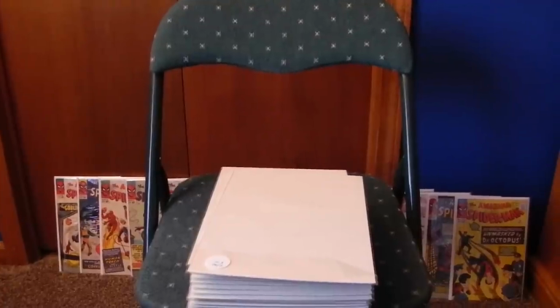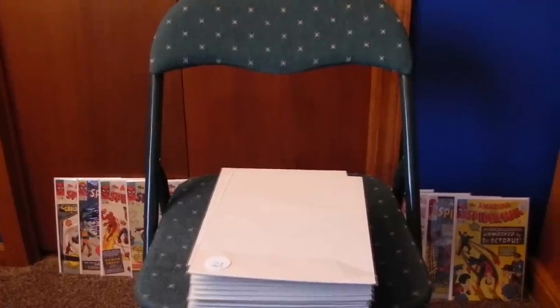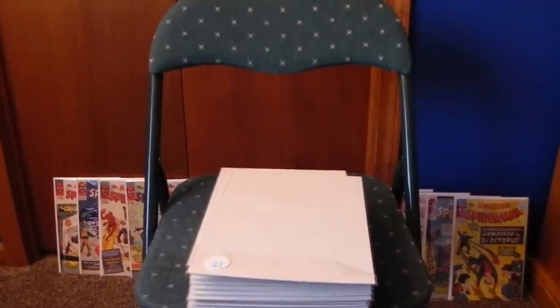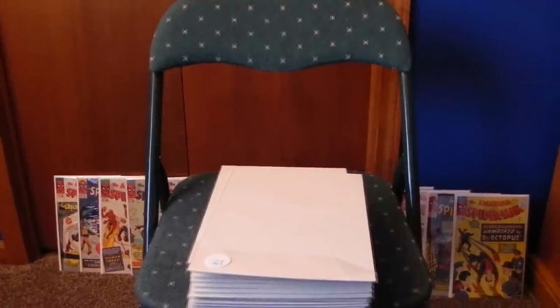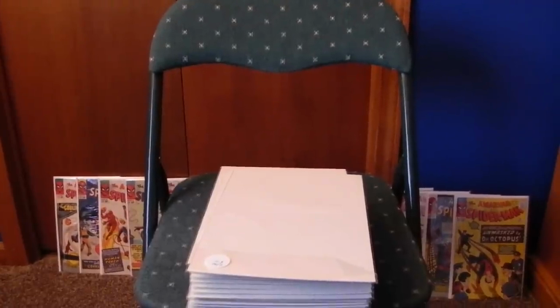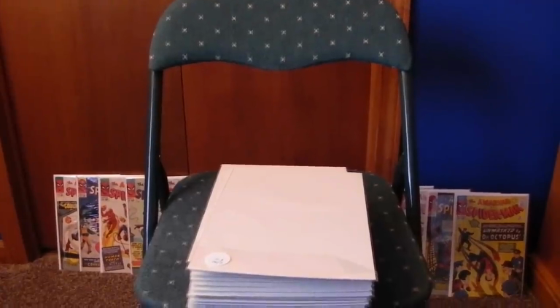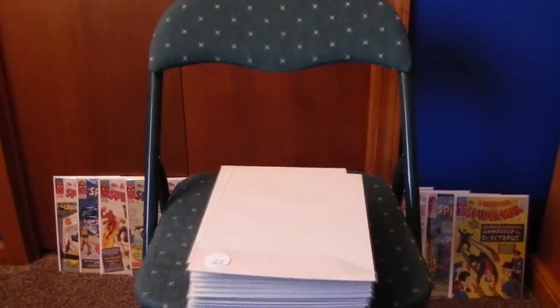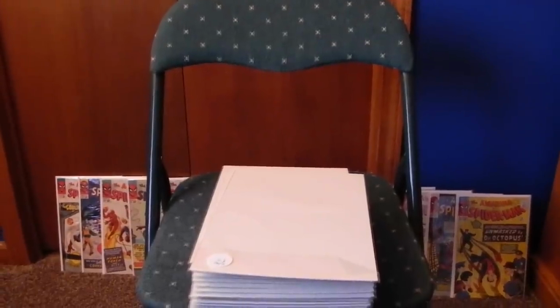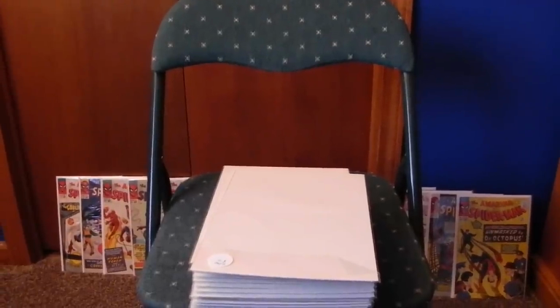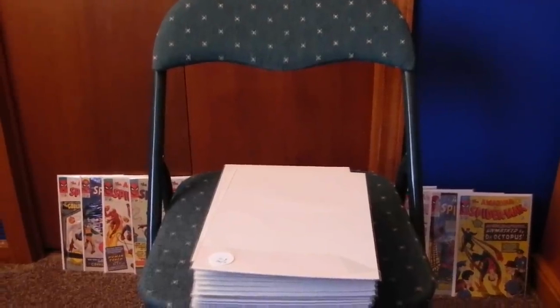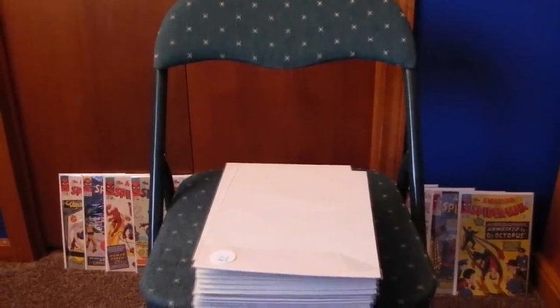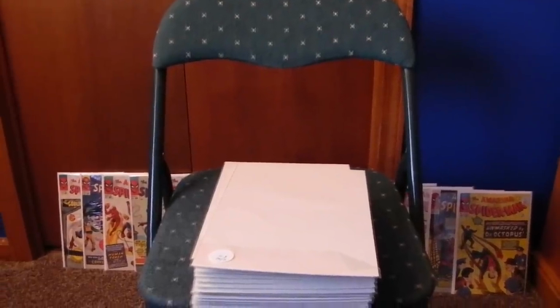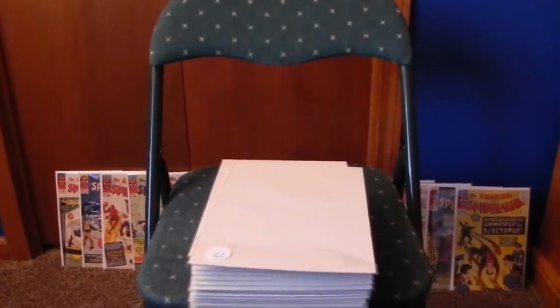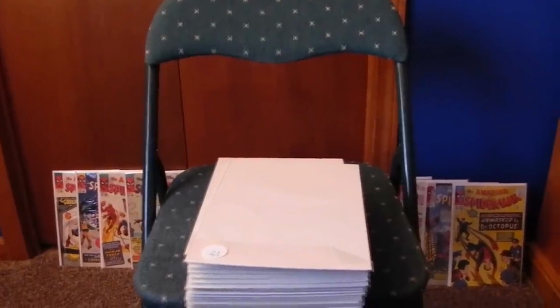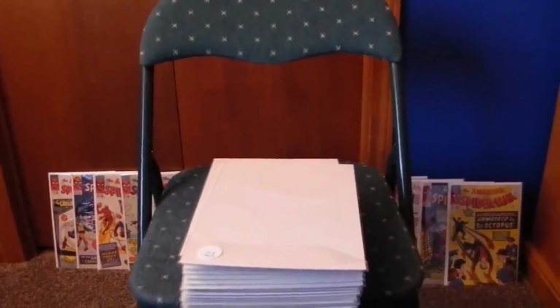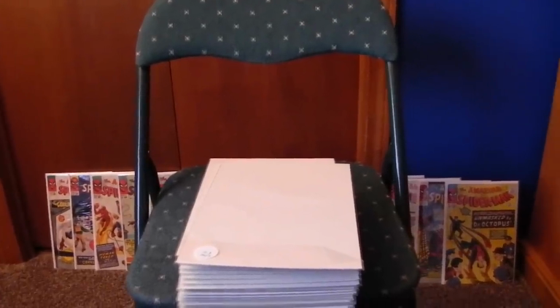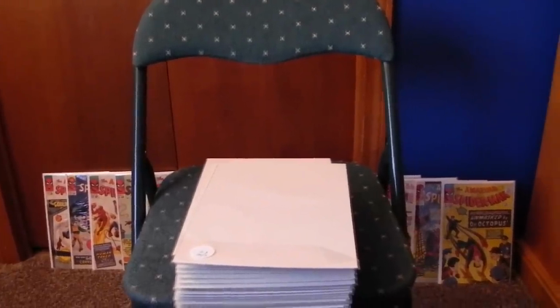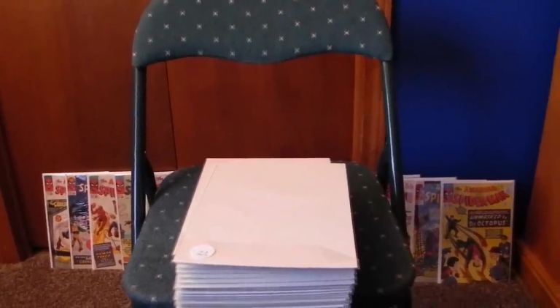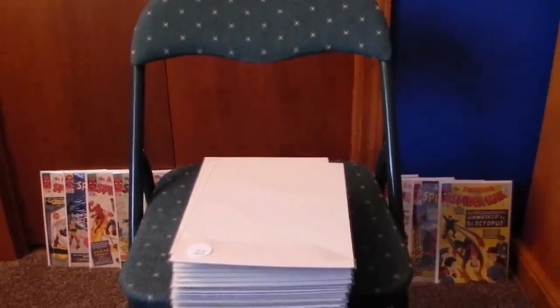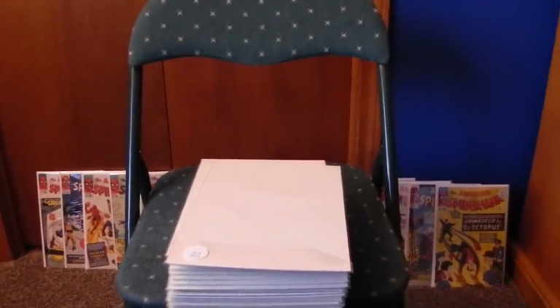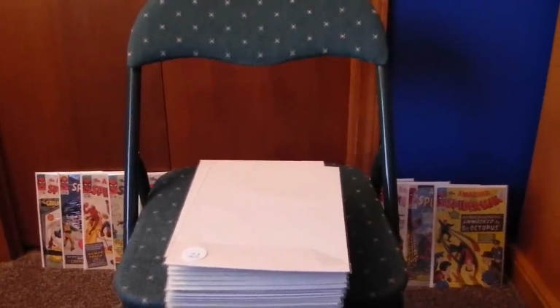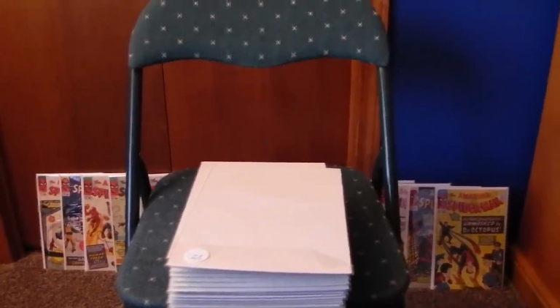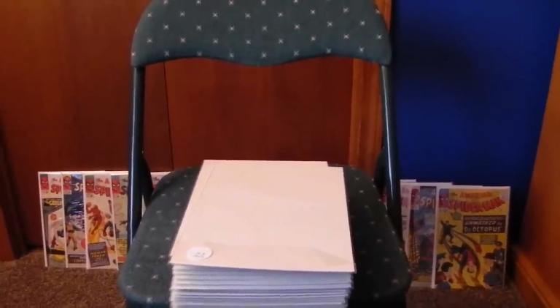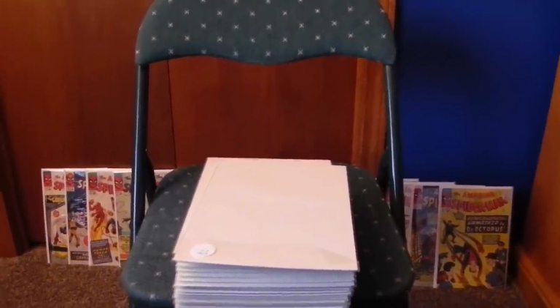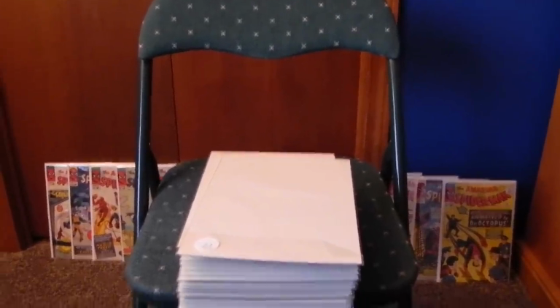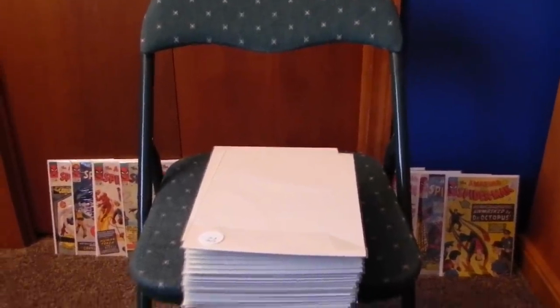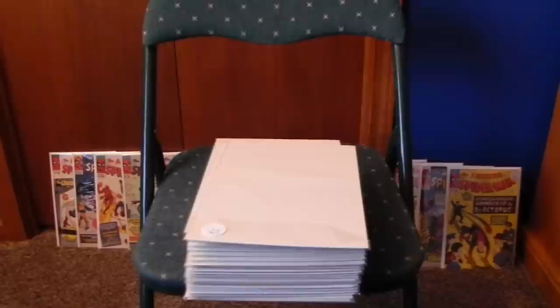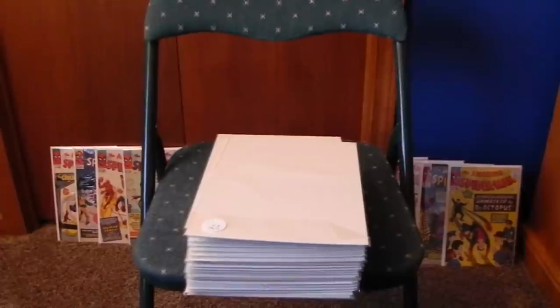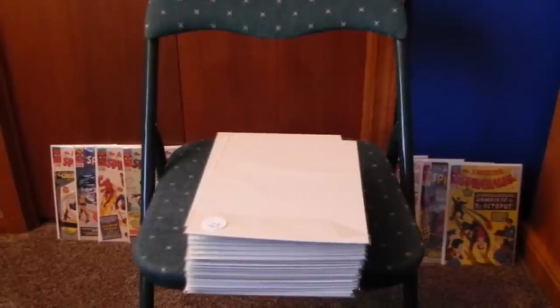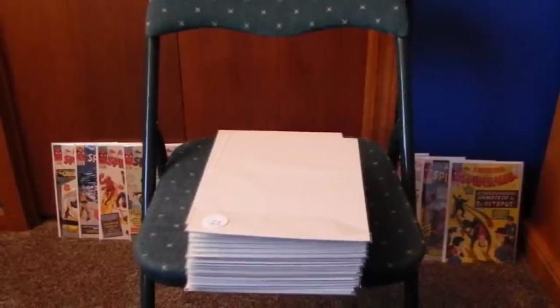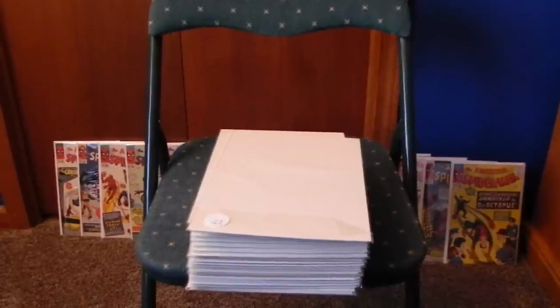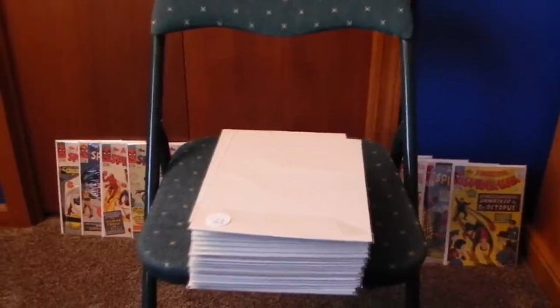Hey everybody, thanks for checking out my comics. I'll give you a very brief history.